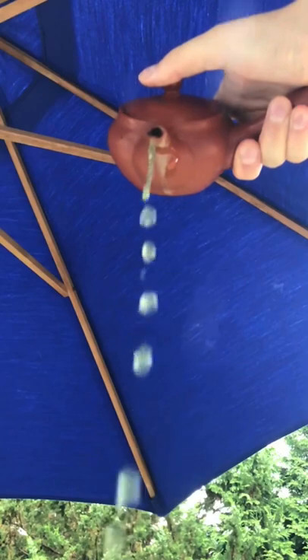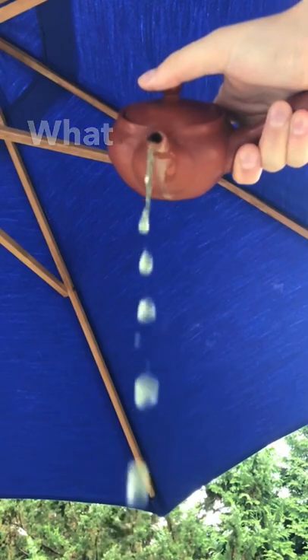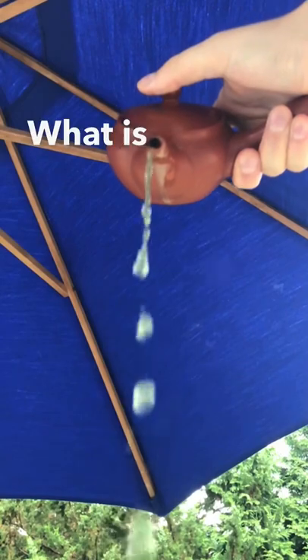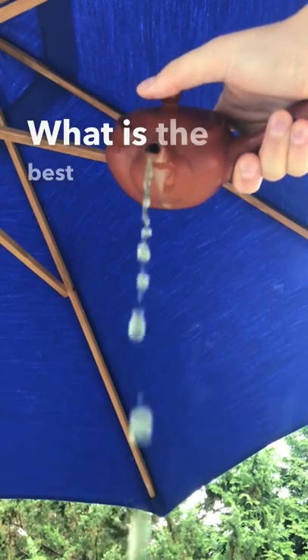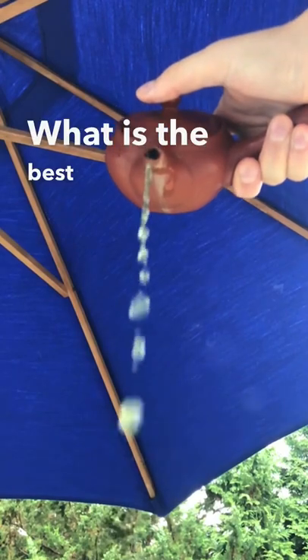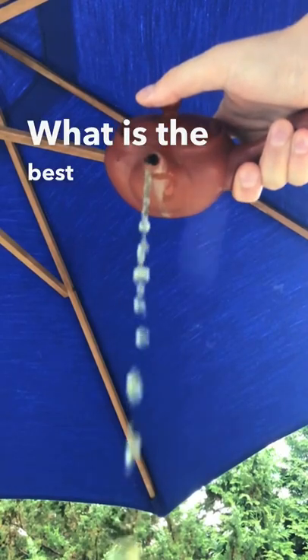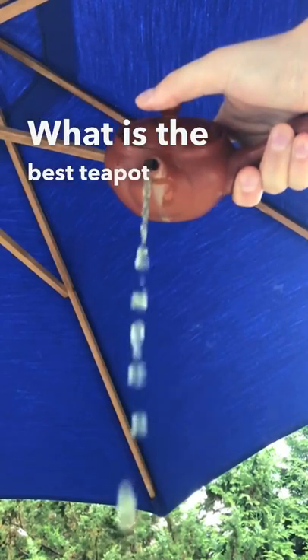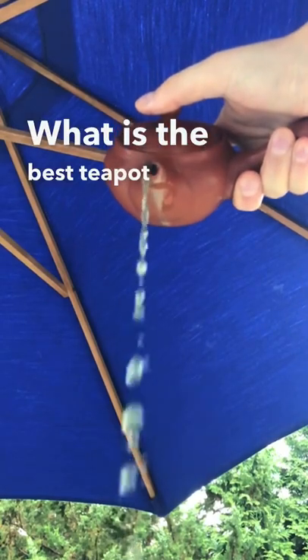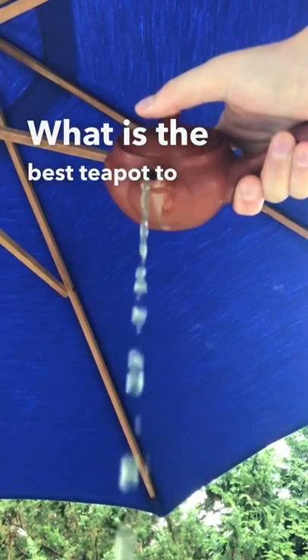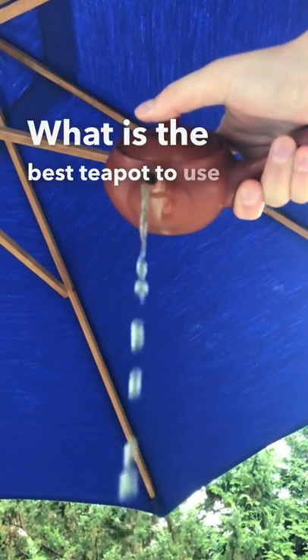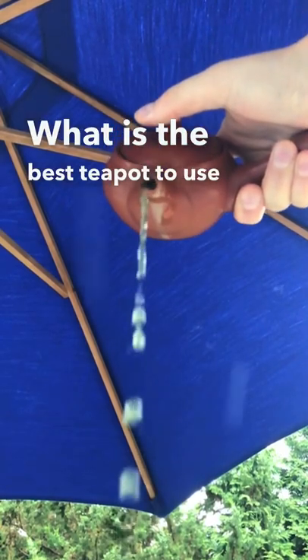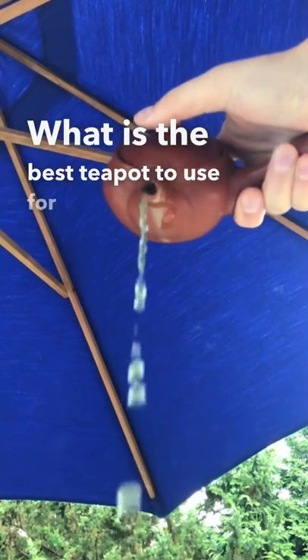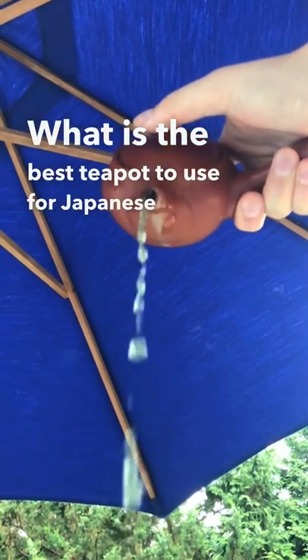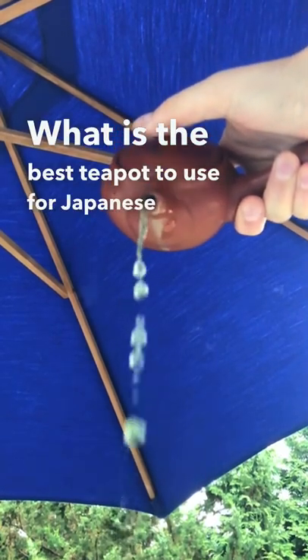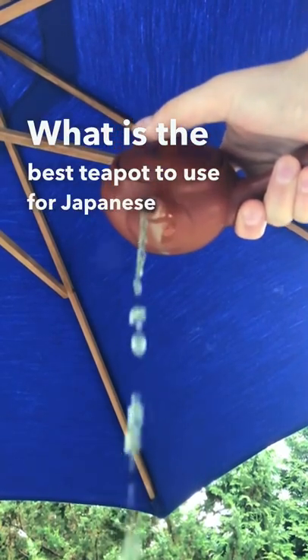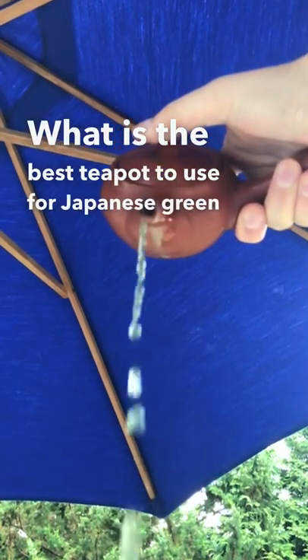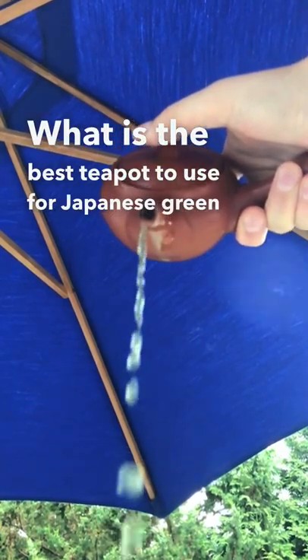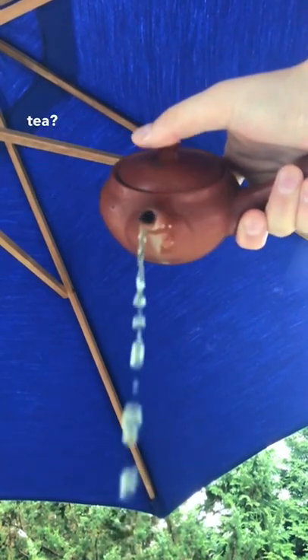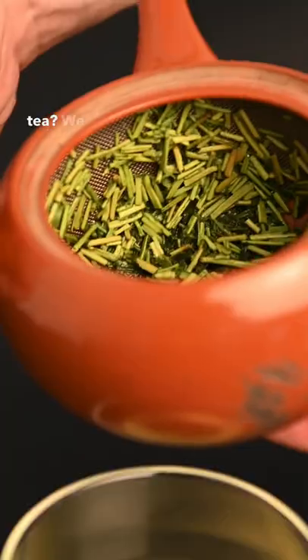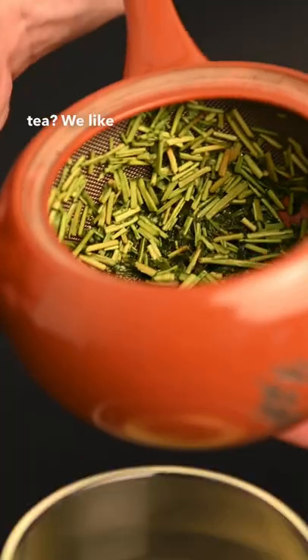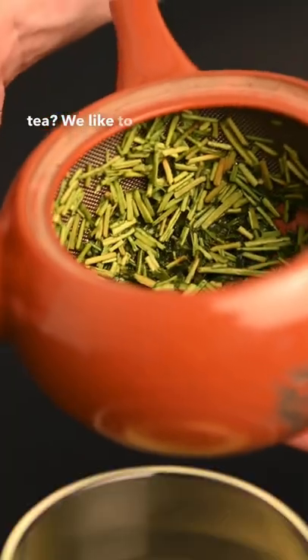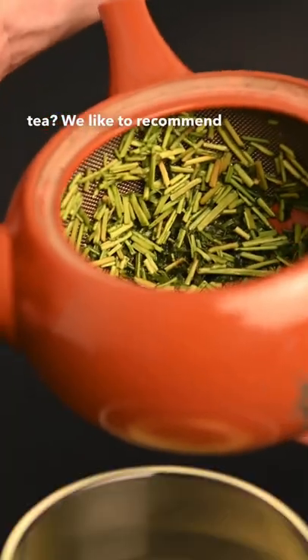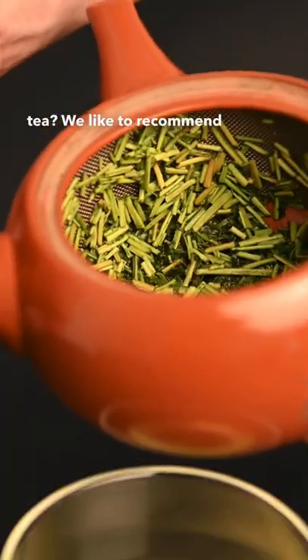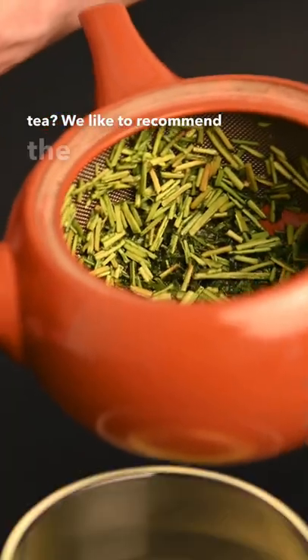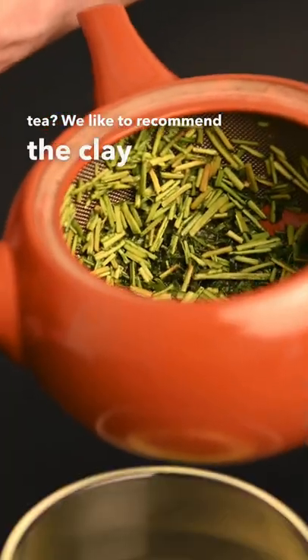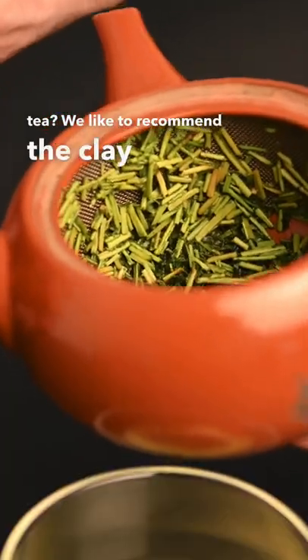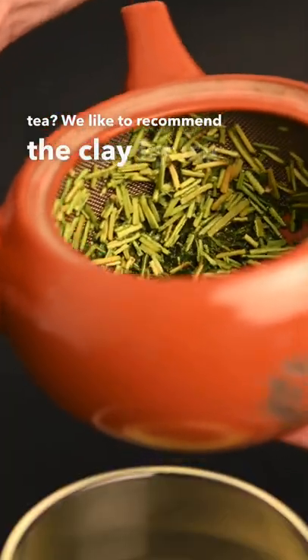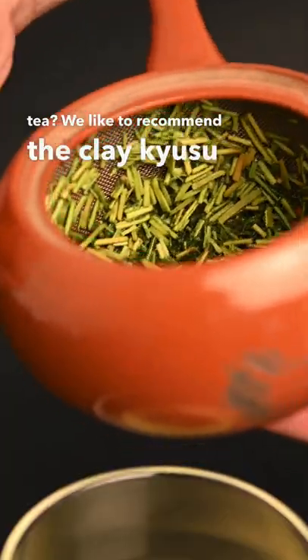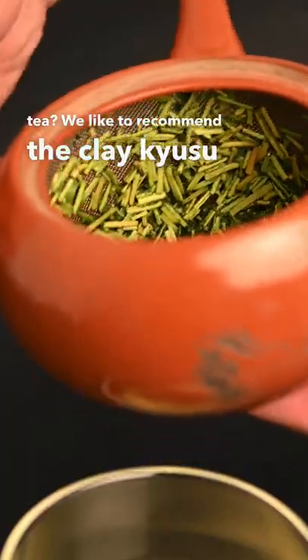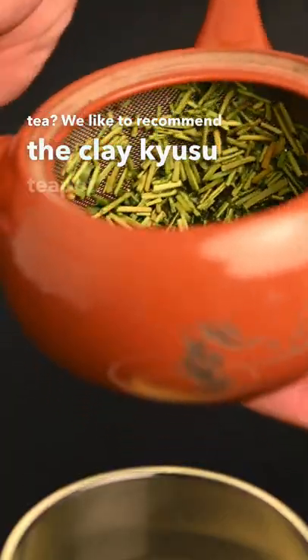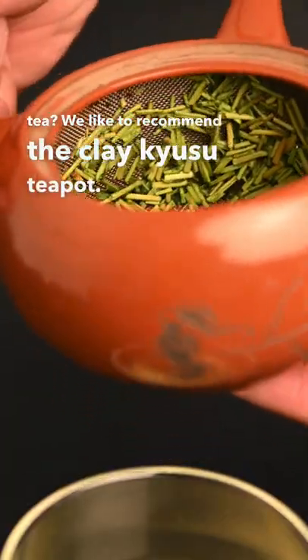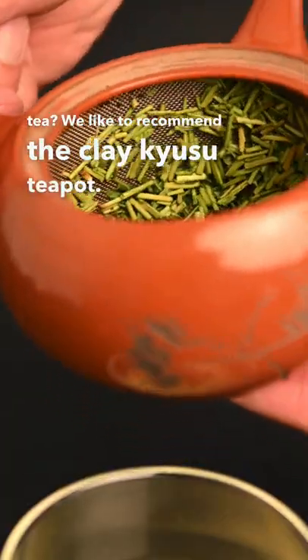What is the best teapot to use for Japanese green tea? We like to recommend the Clay Kyusu Teapot.